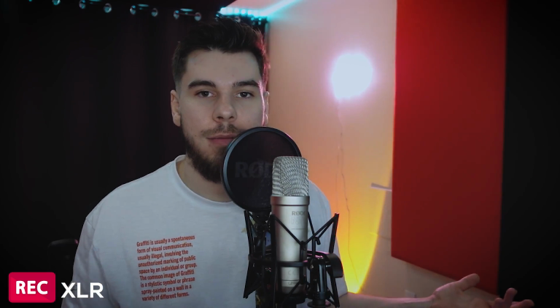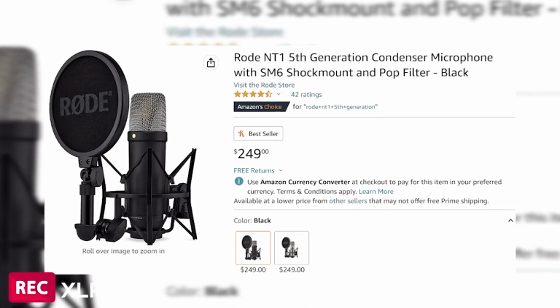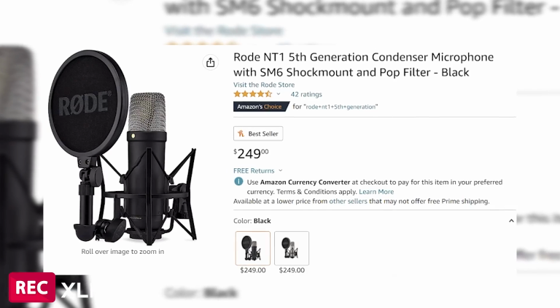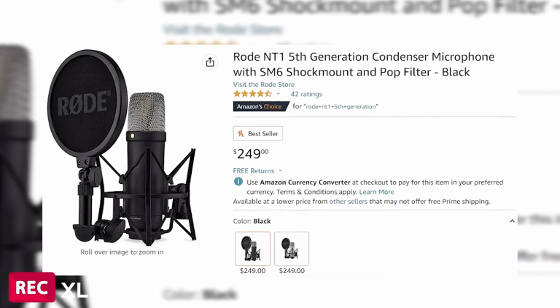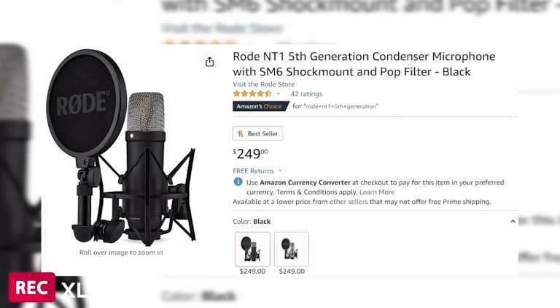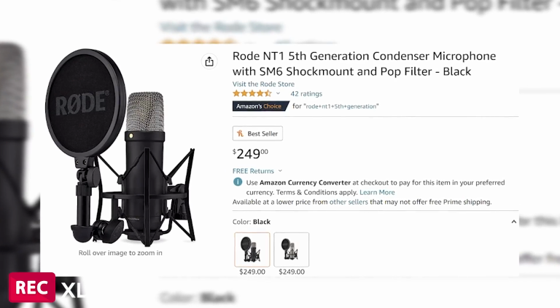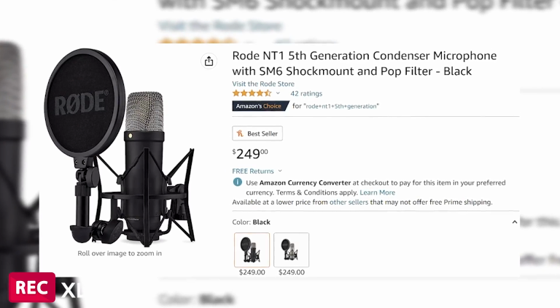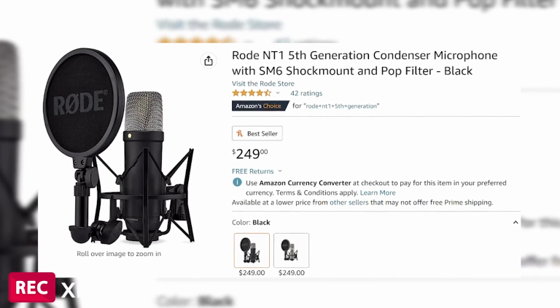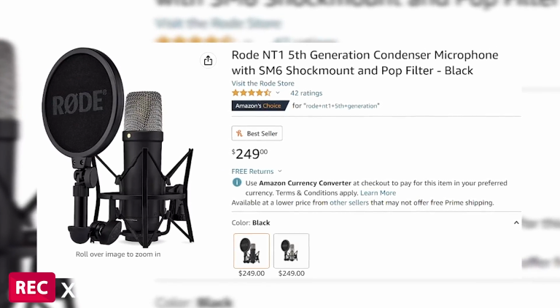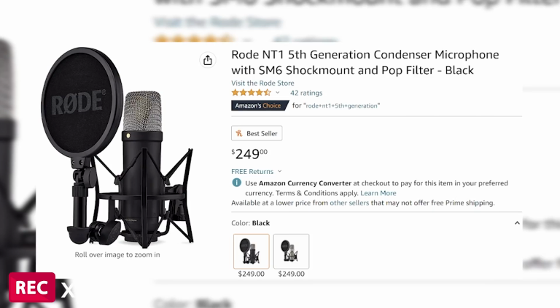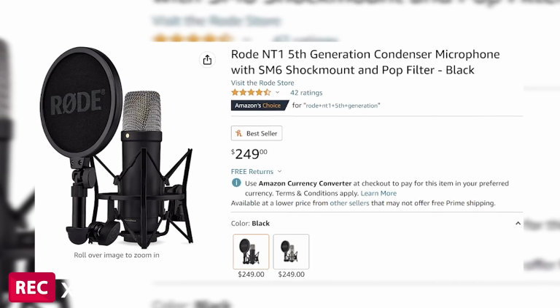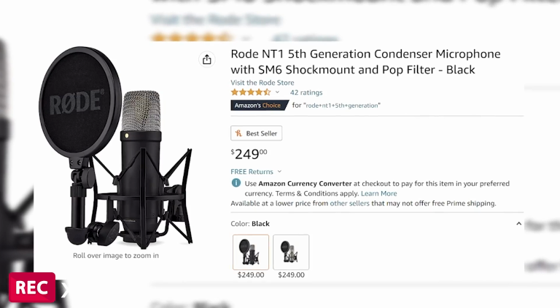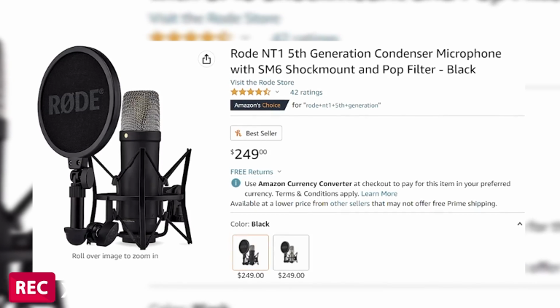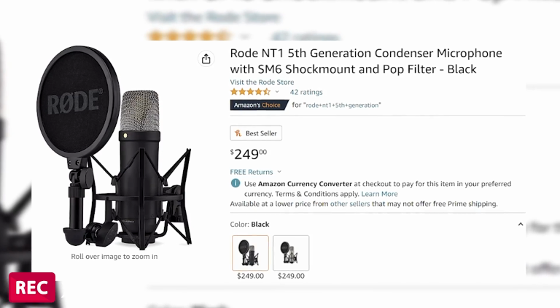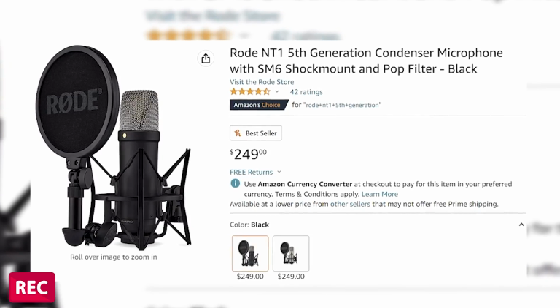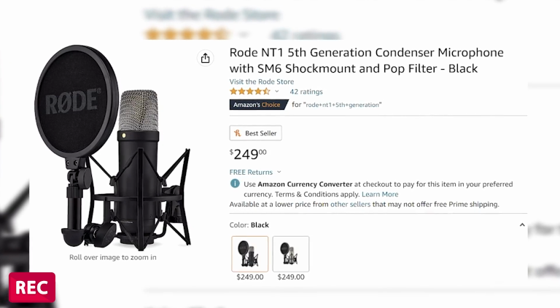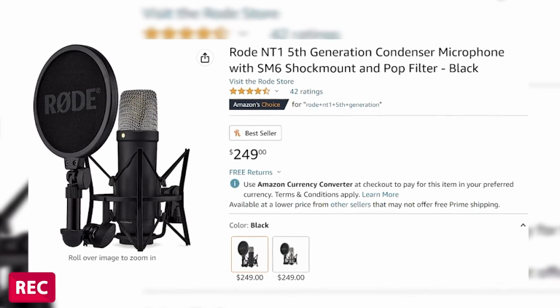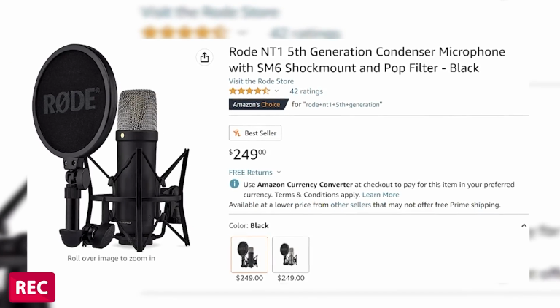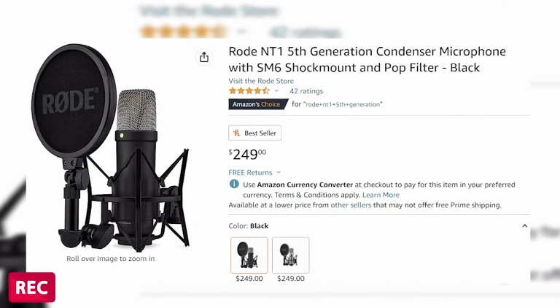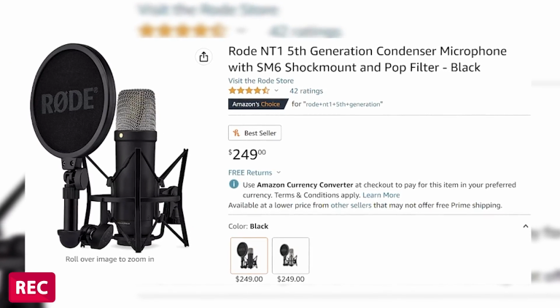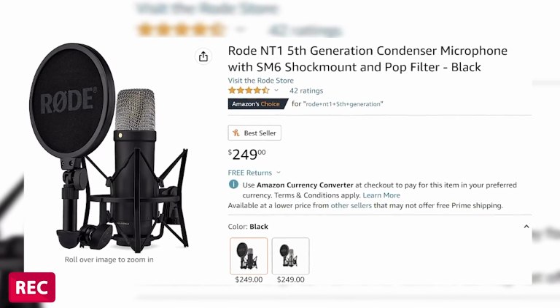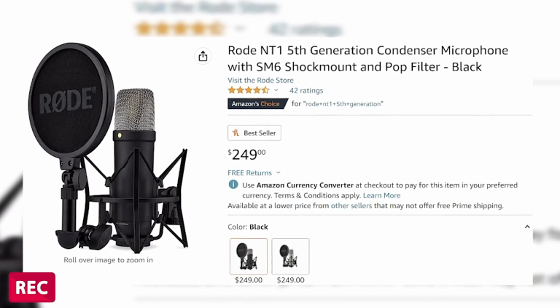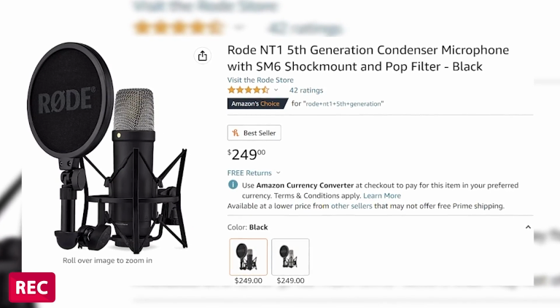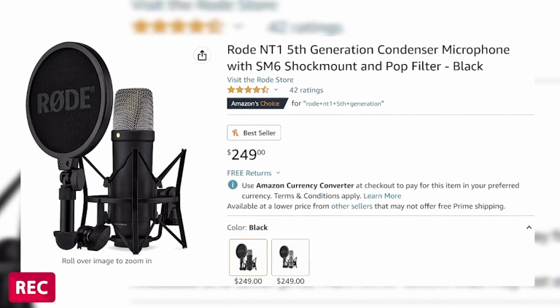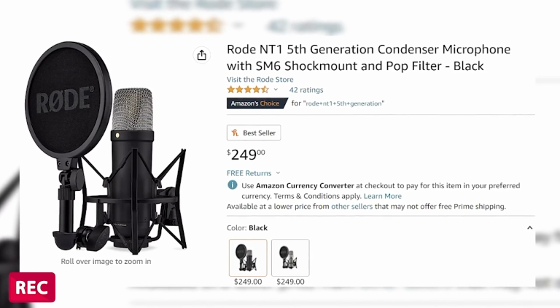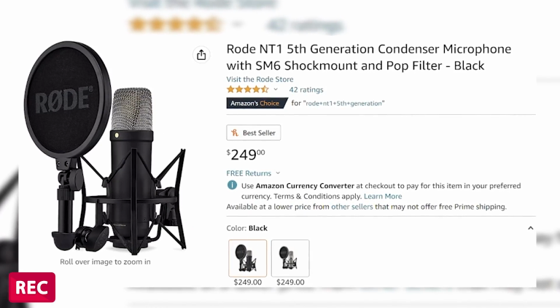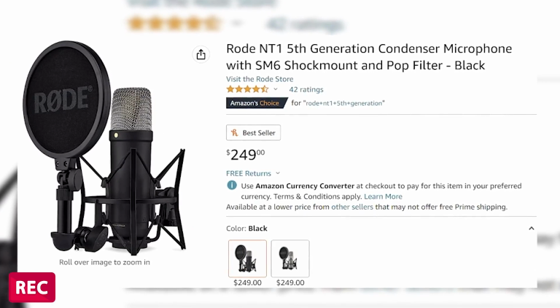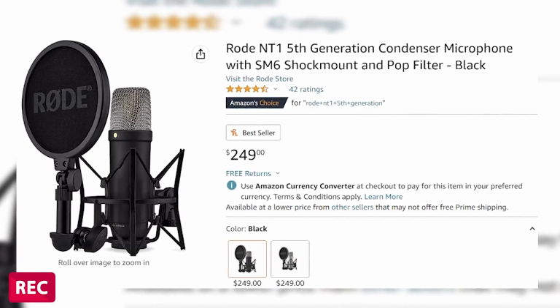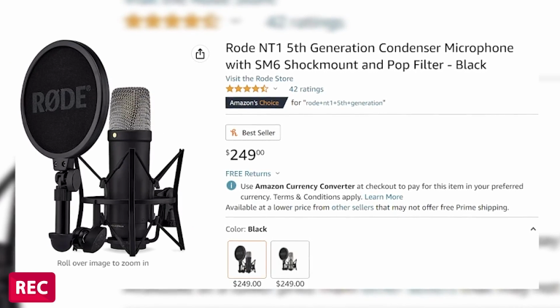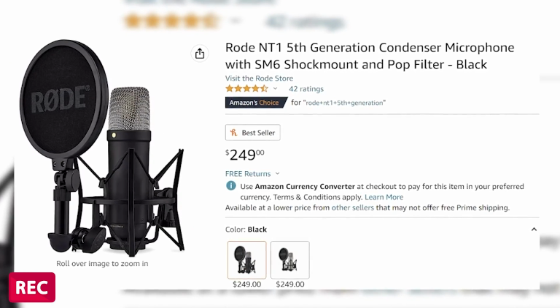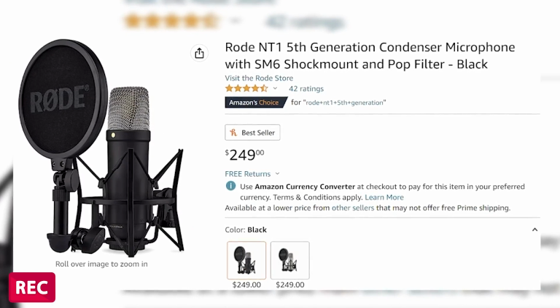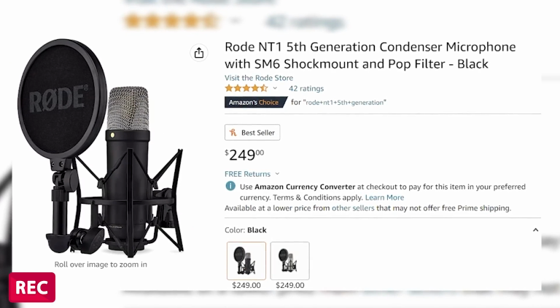So you get everything that you did in the NT1 plus more for less. It runs for $249.99. I will leave a link down below if you guys want to go check it out.